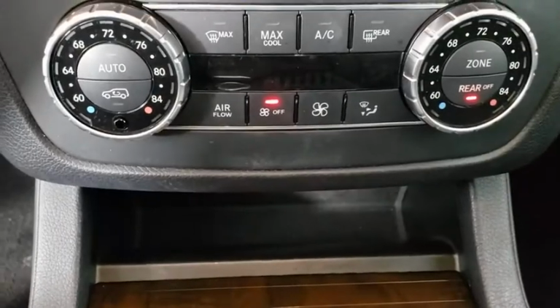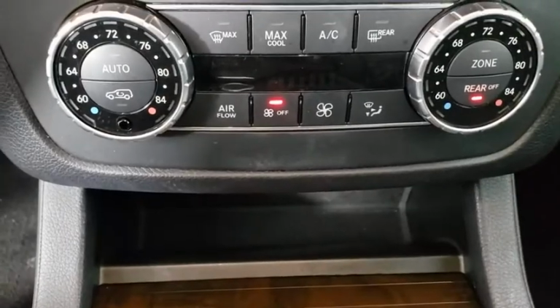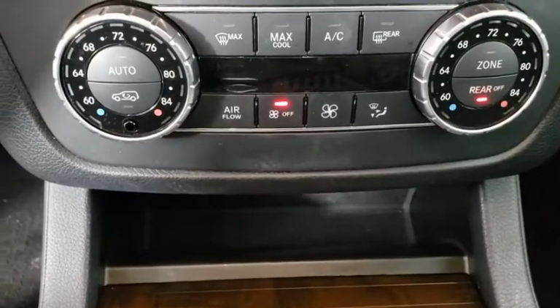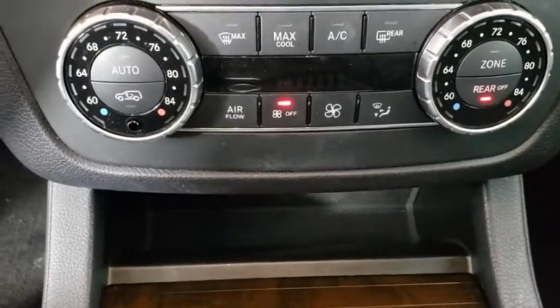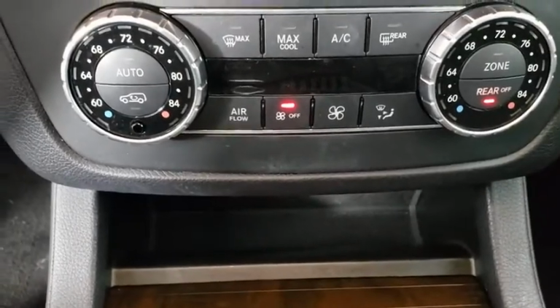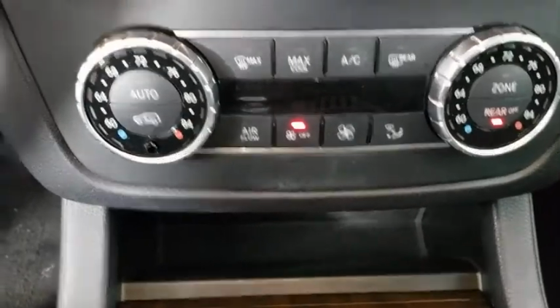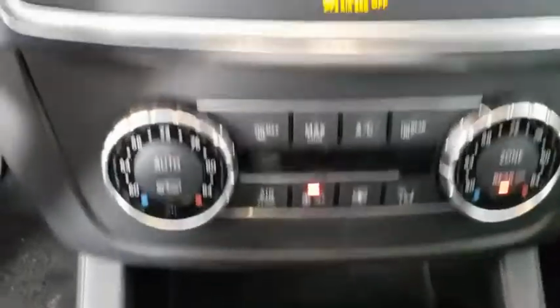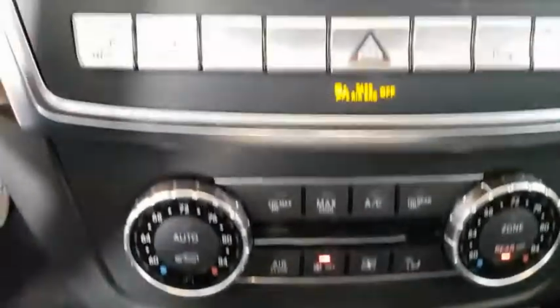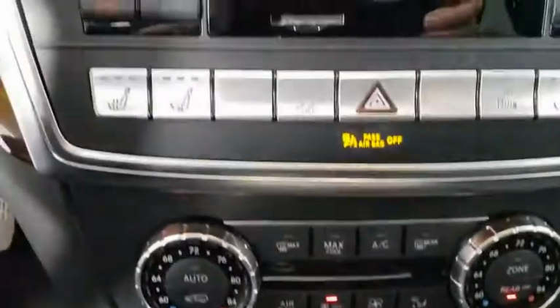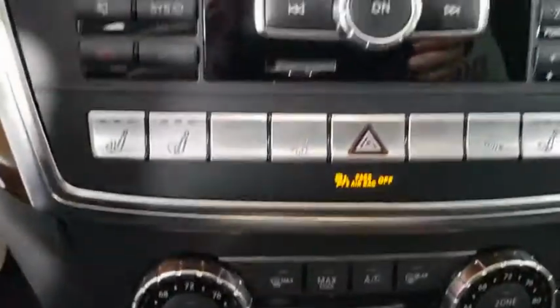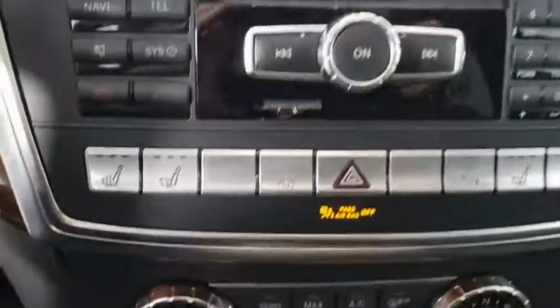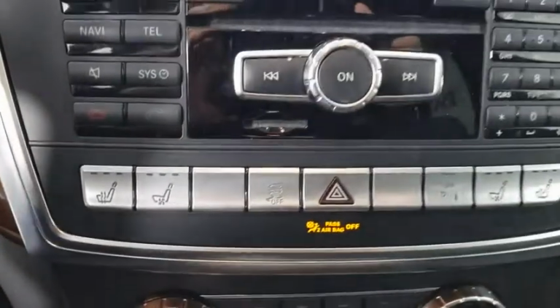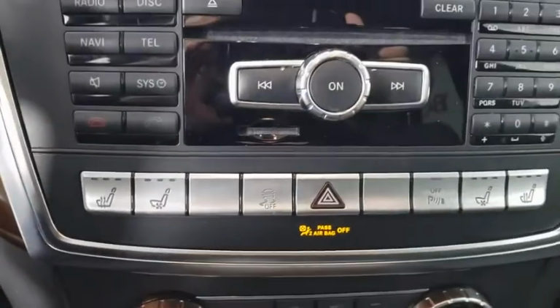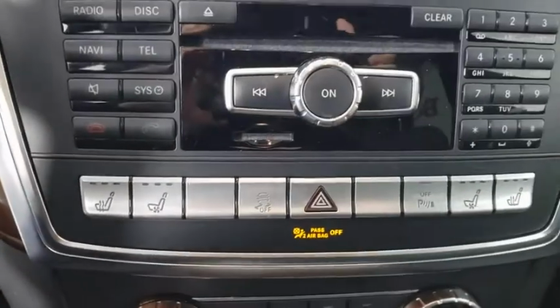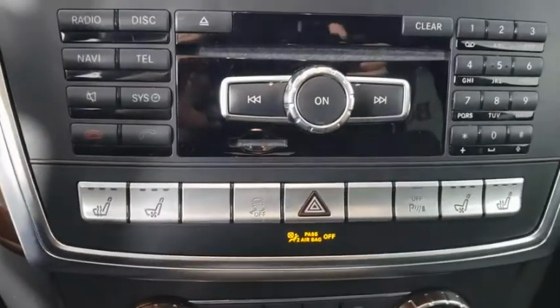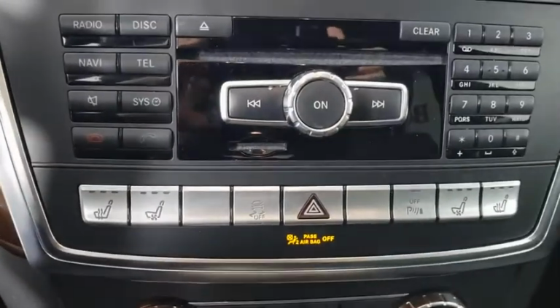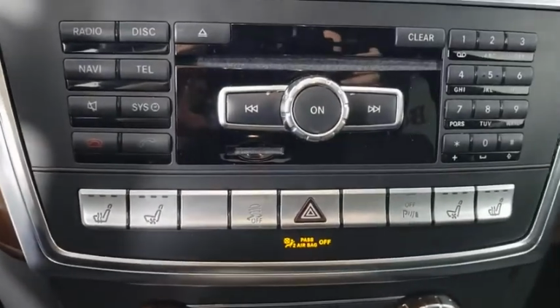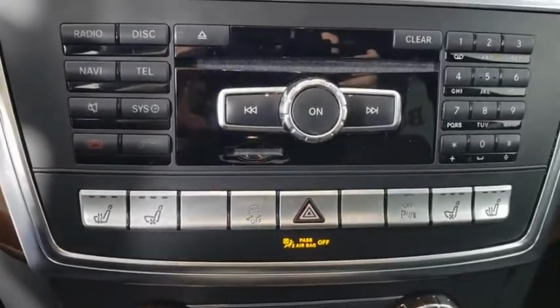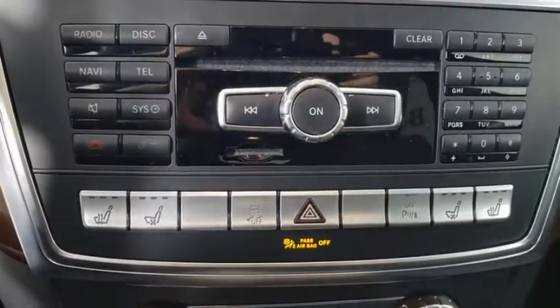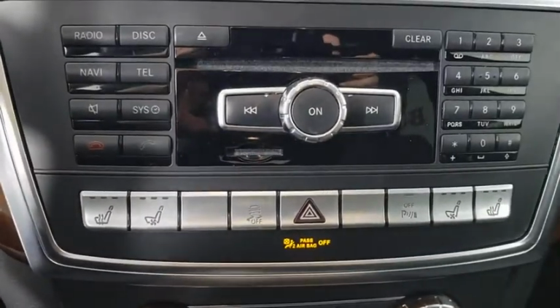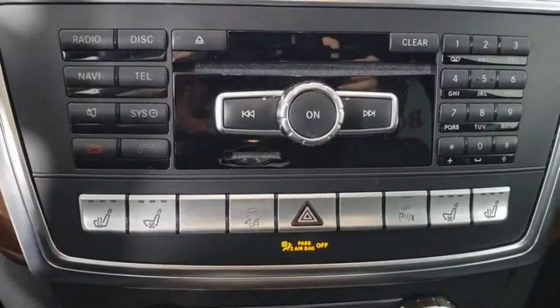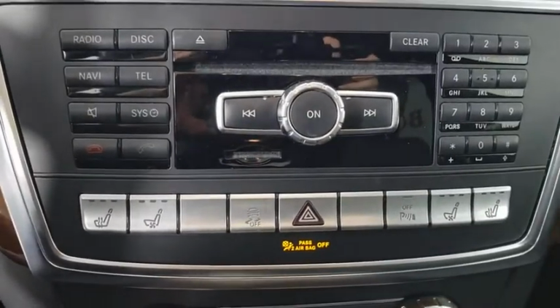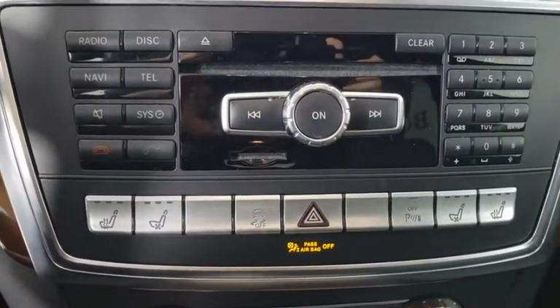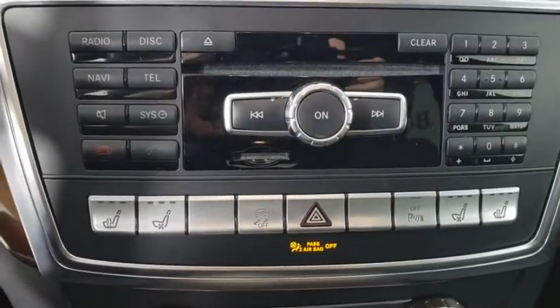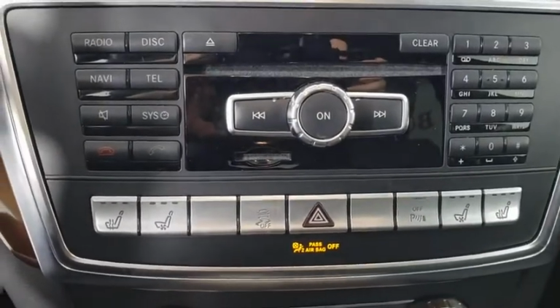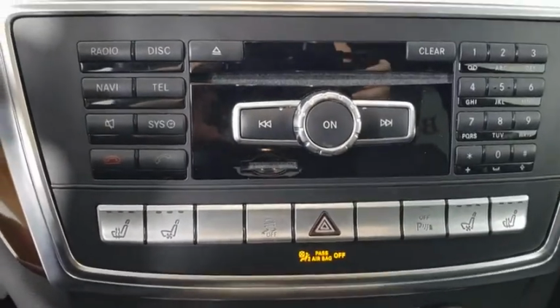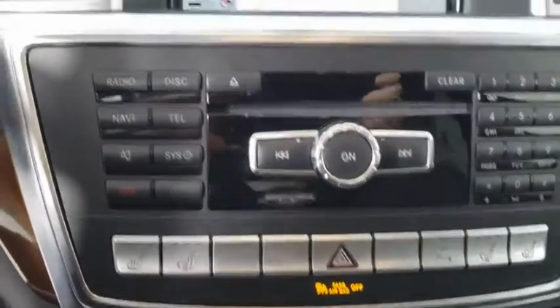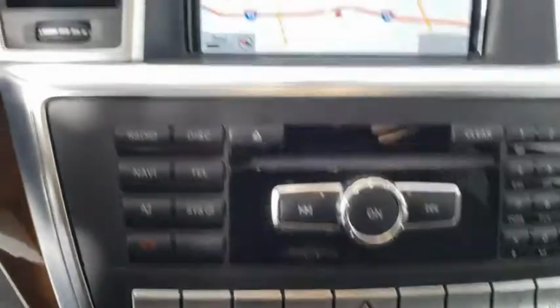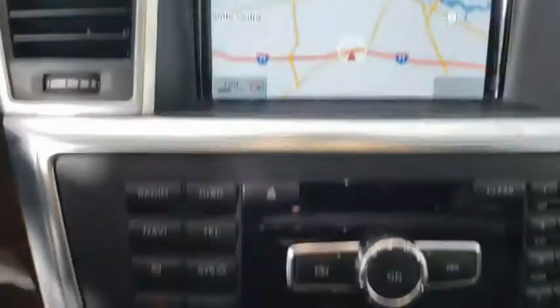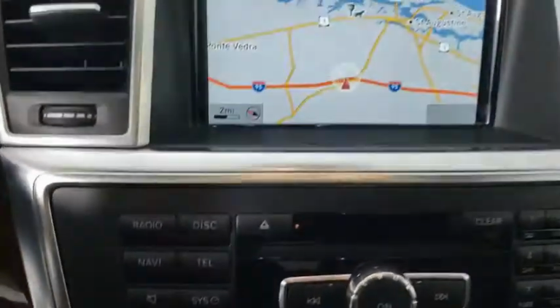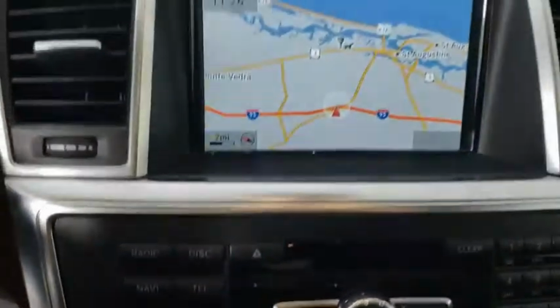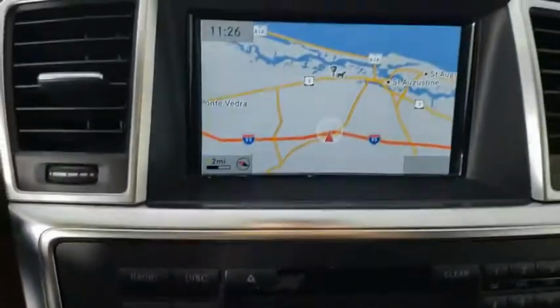CD player, security system, power windows, compass, brake assist, panic alarm.